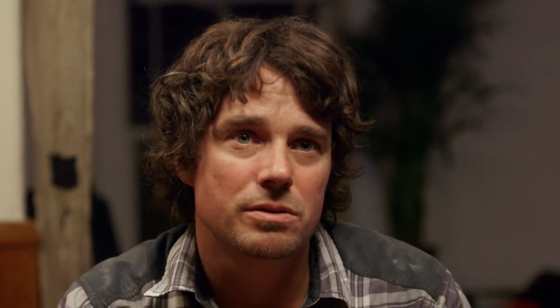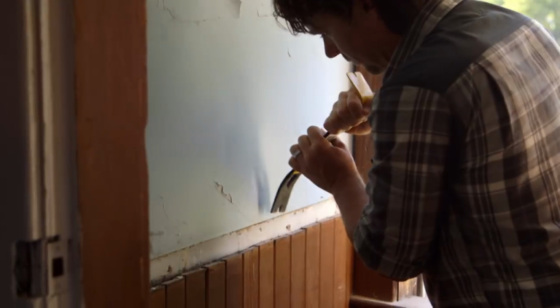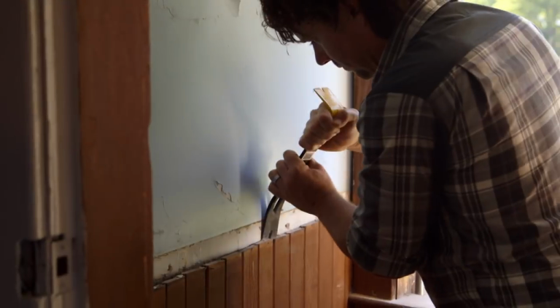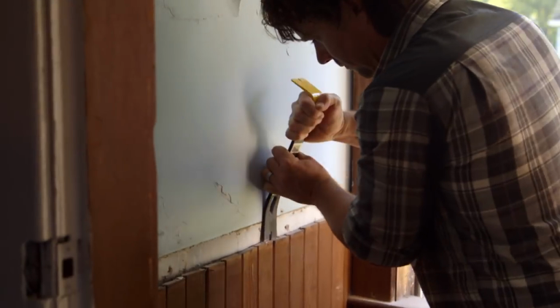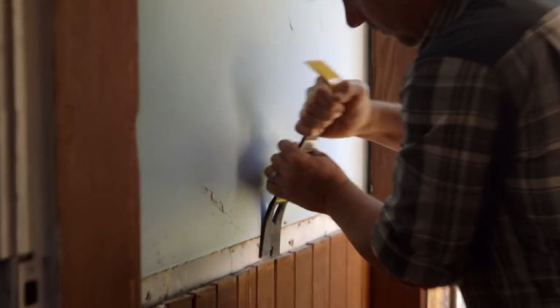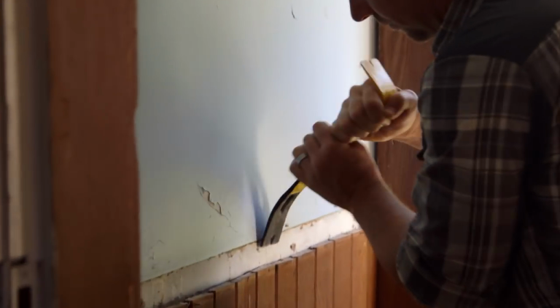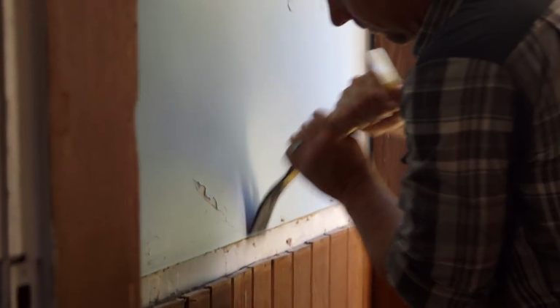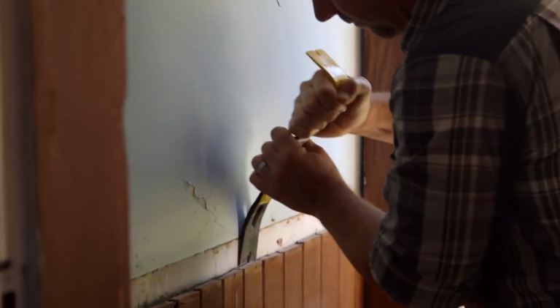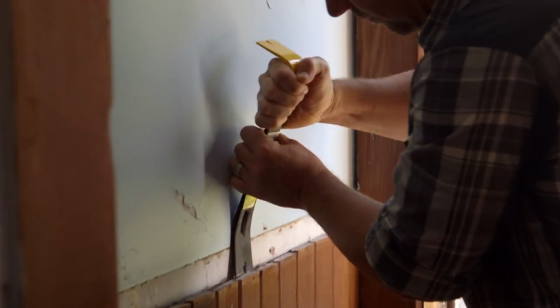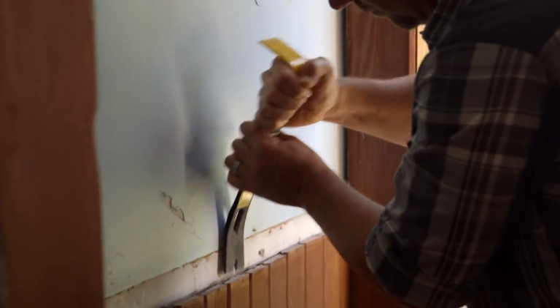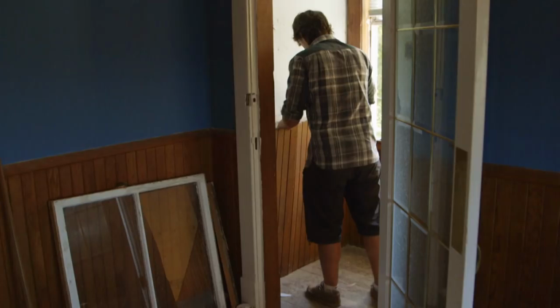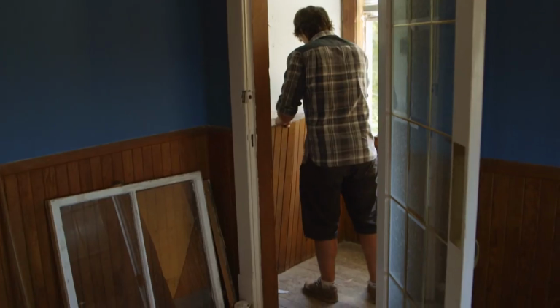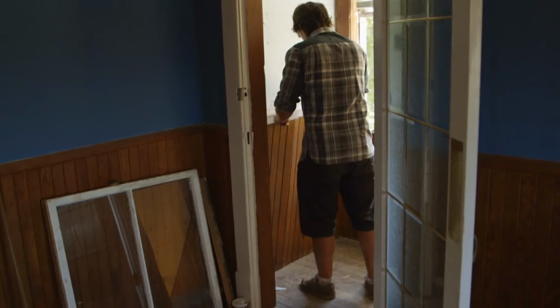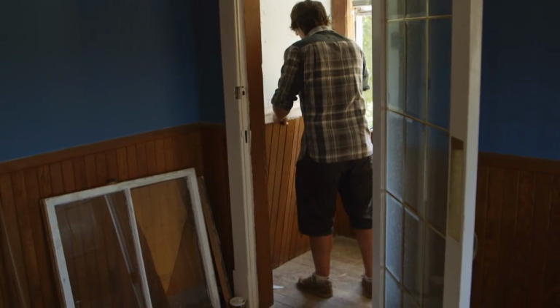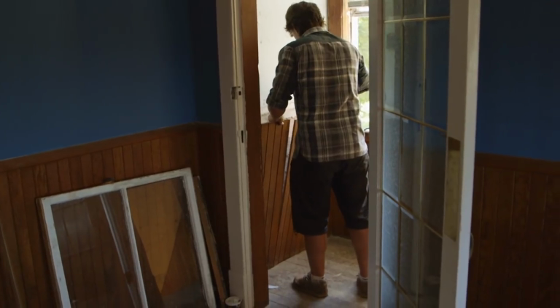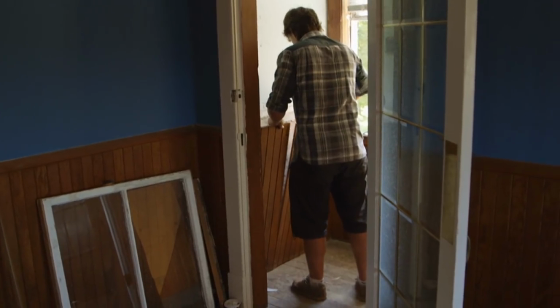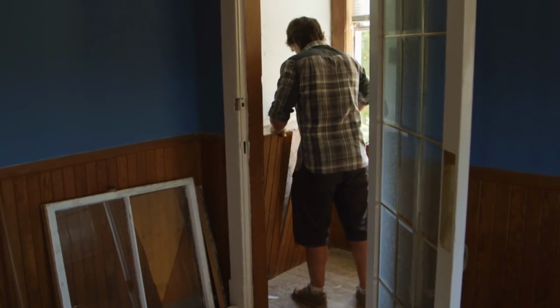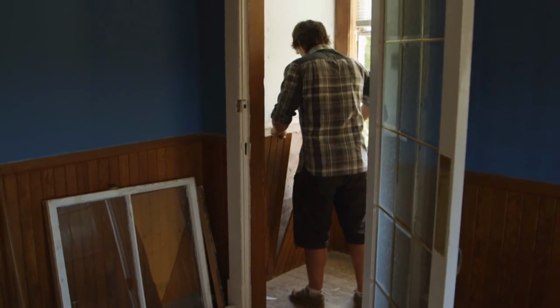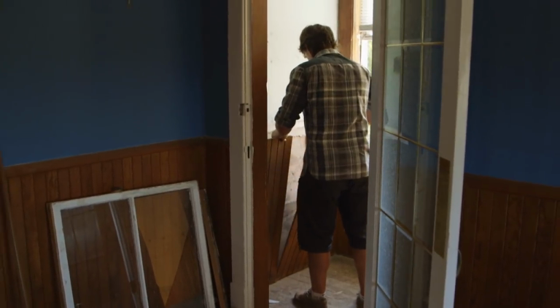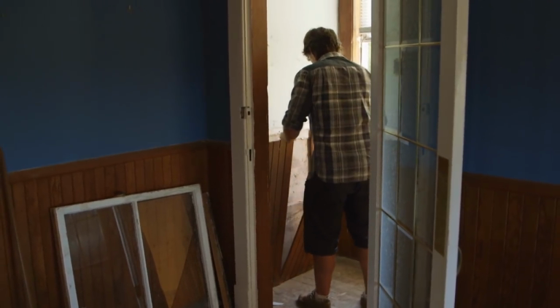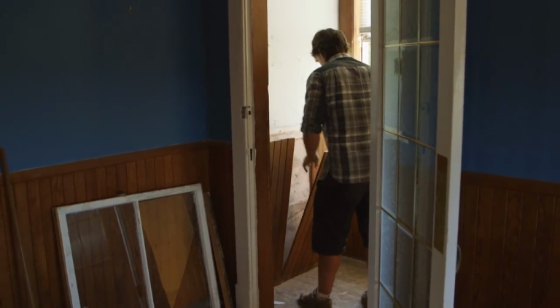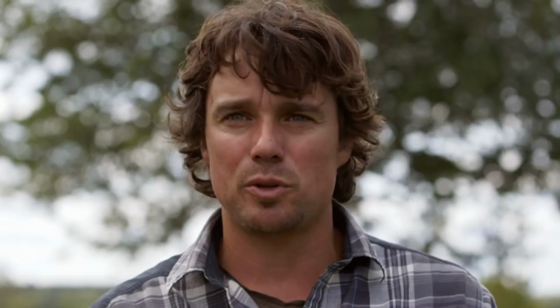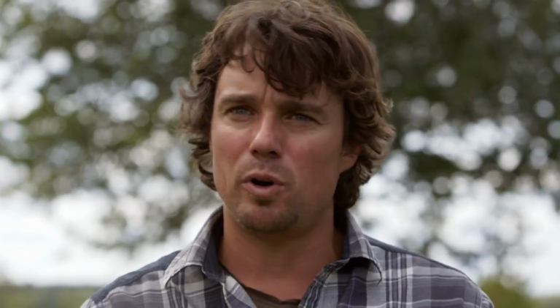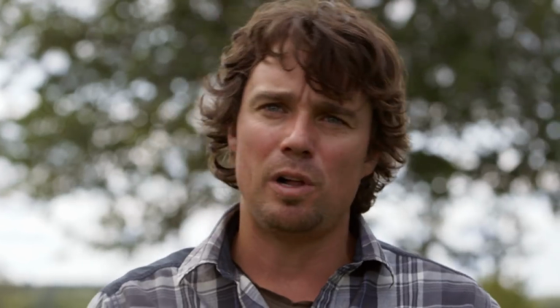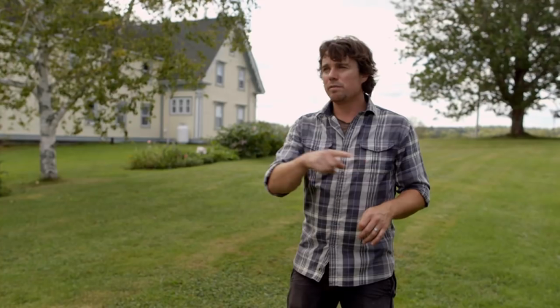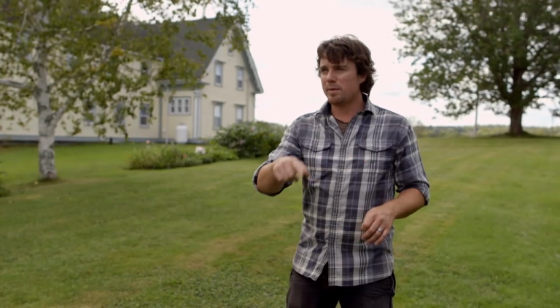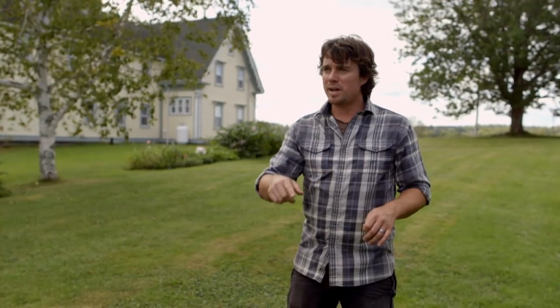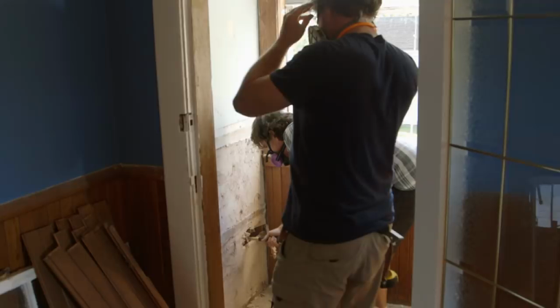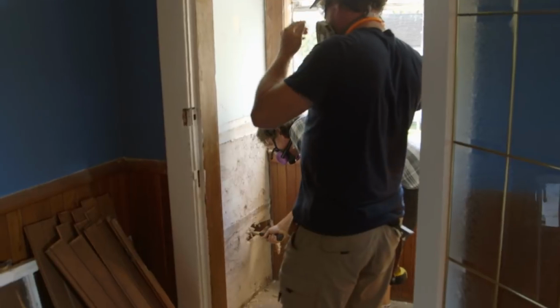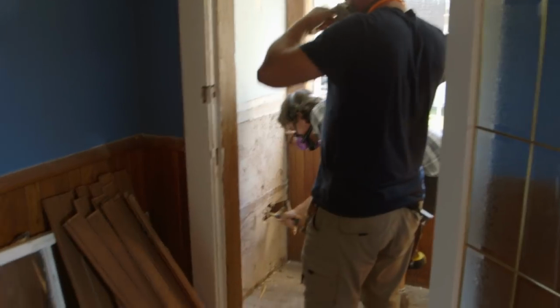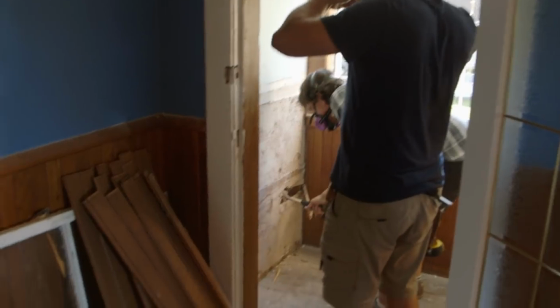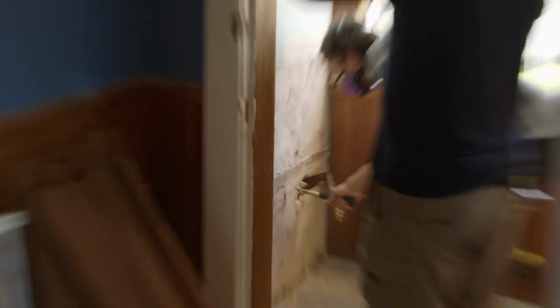The first step in building a crash pad is creating a slot in the wall. Smash at the wall, frame it up, stair, smash on this.